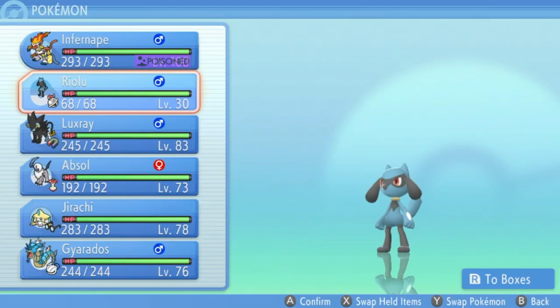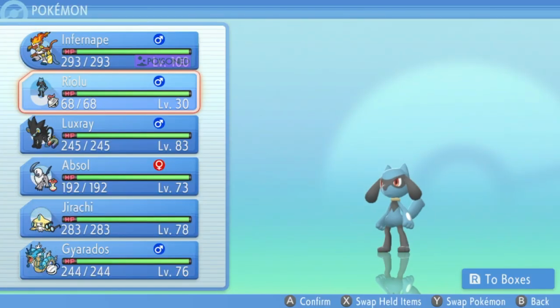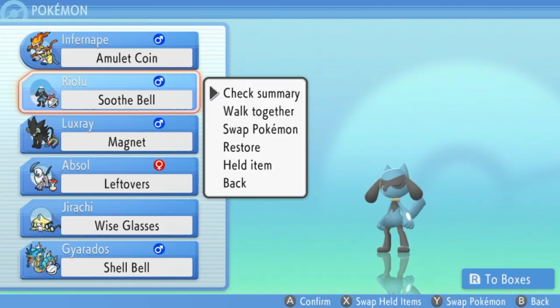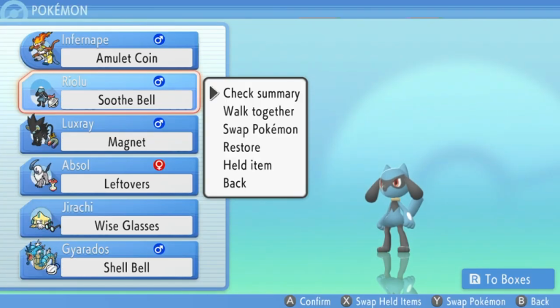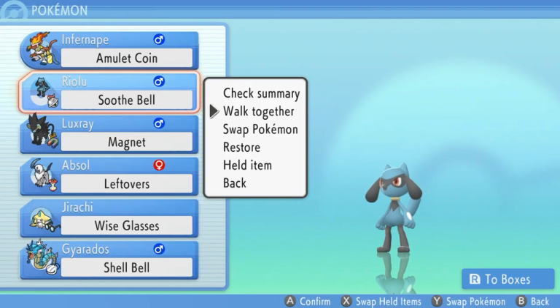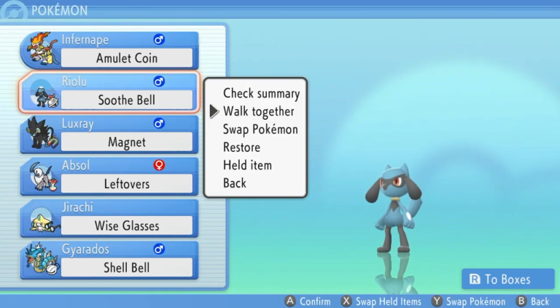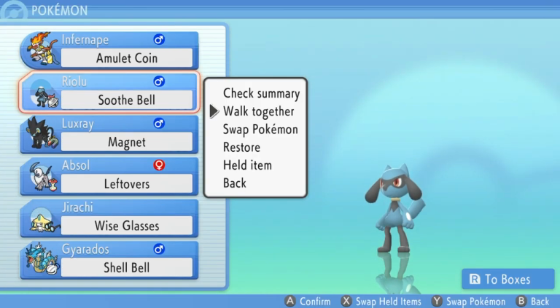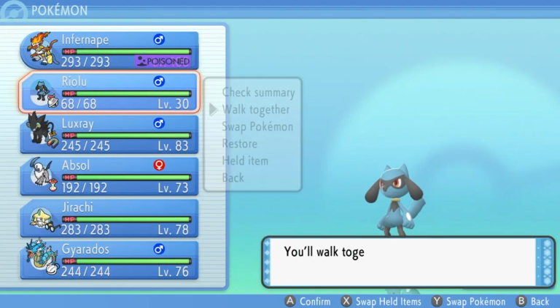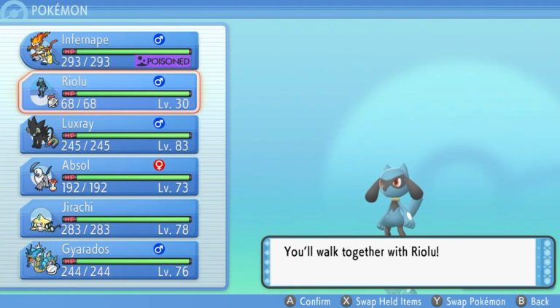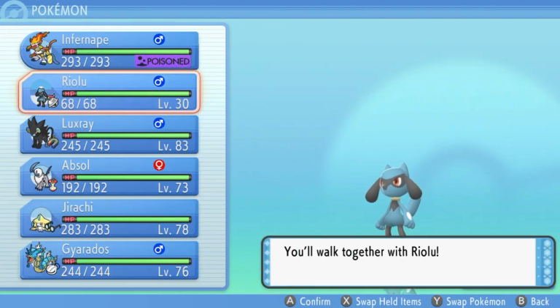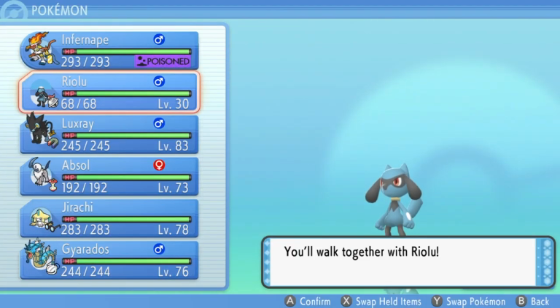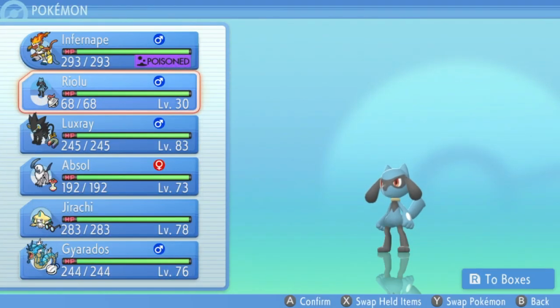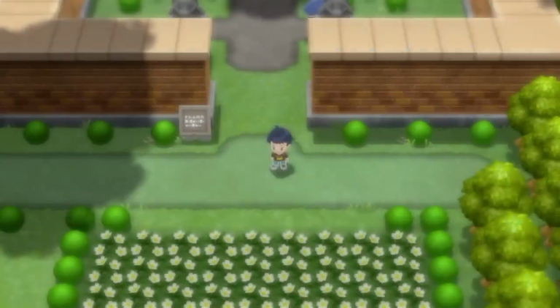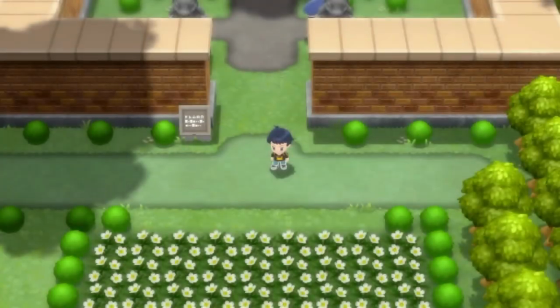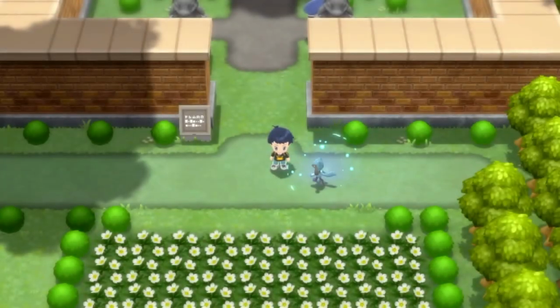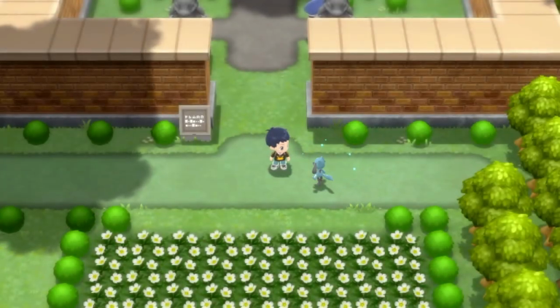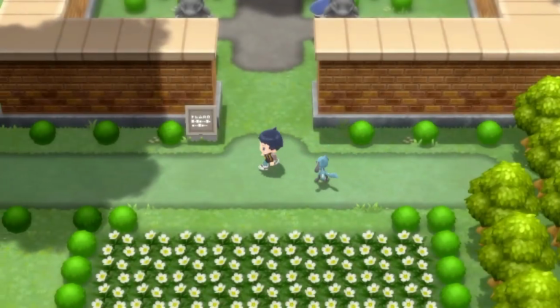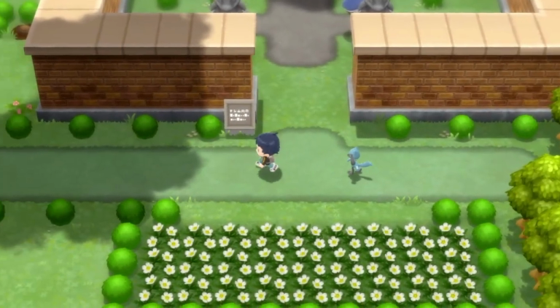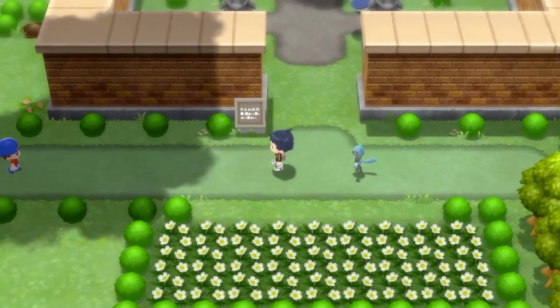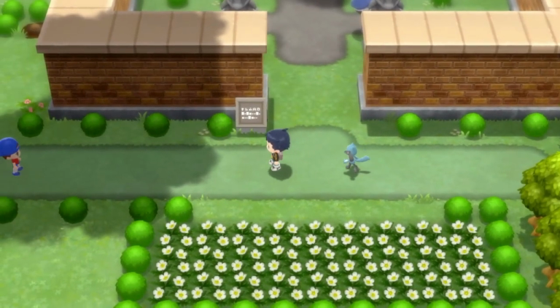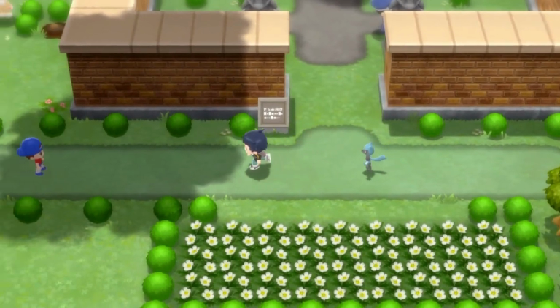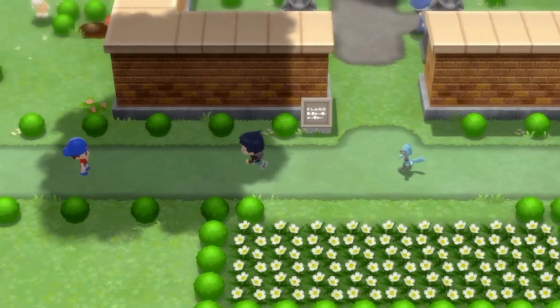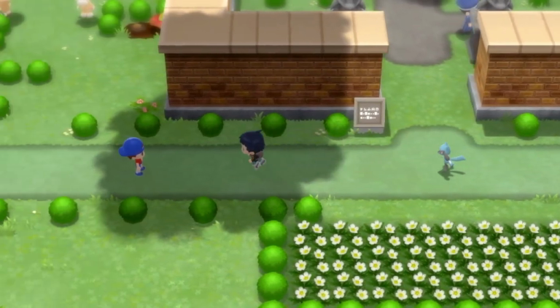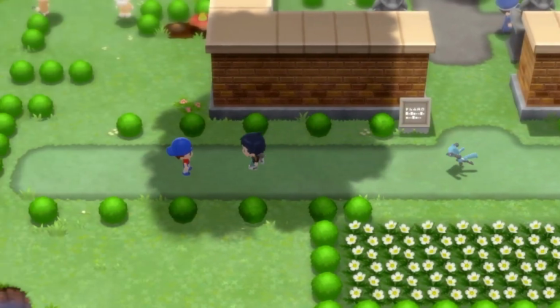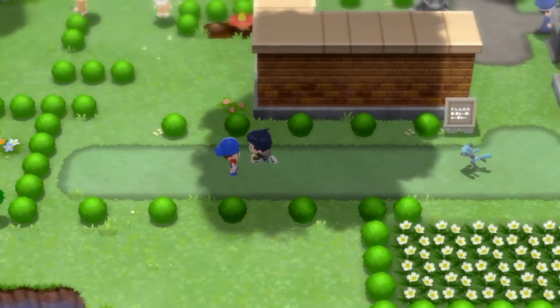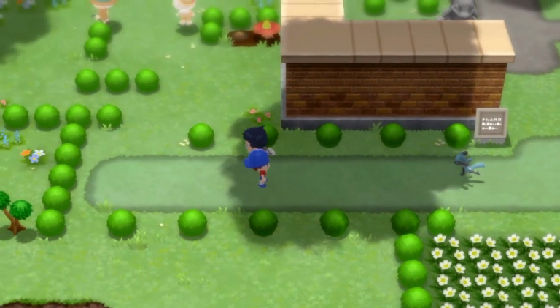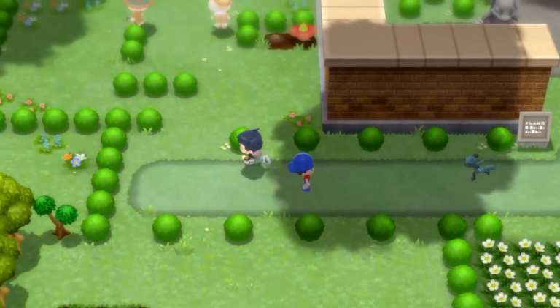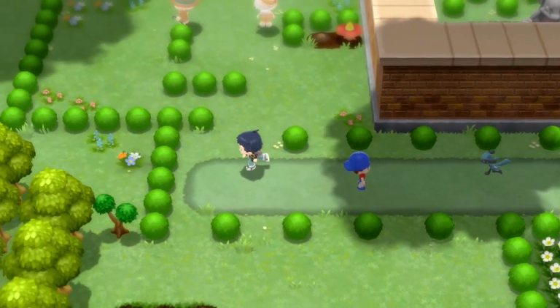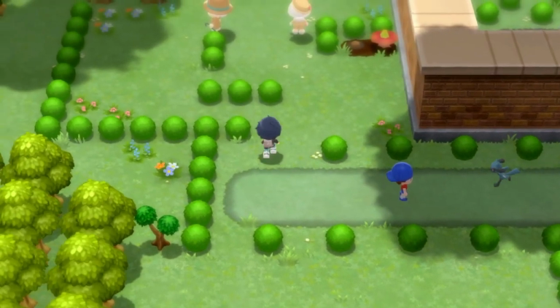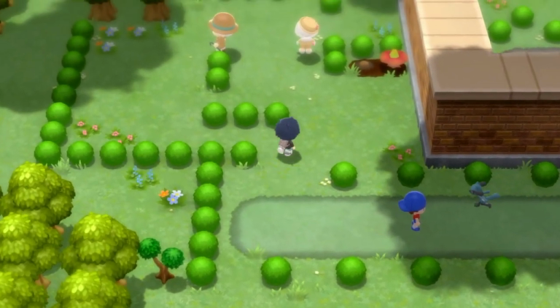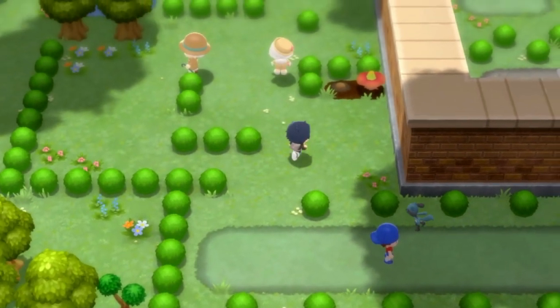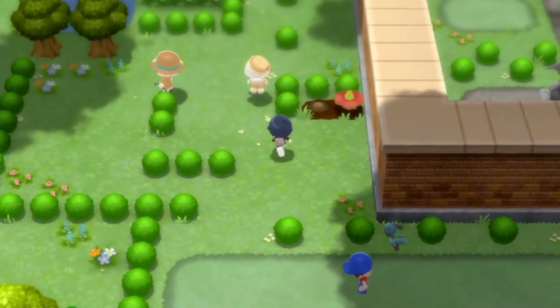You'll also want to make sure that you actually make your Pokemon walk together with you, so that you can see the Riolu in the overworld walking around with you.